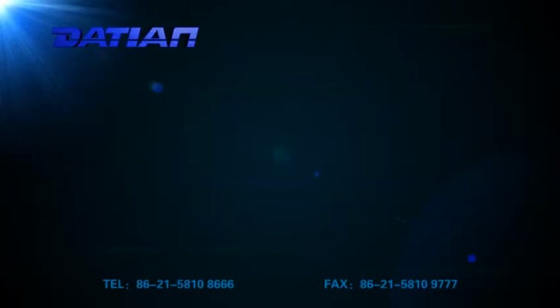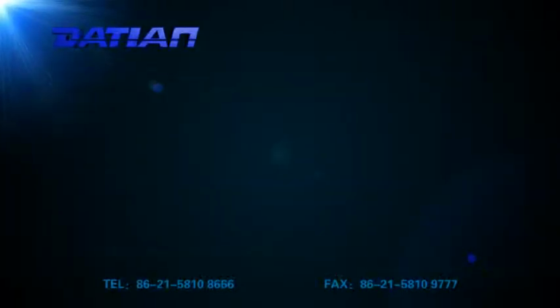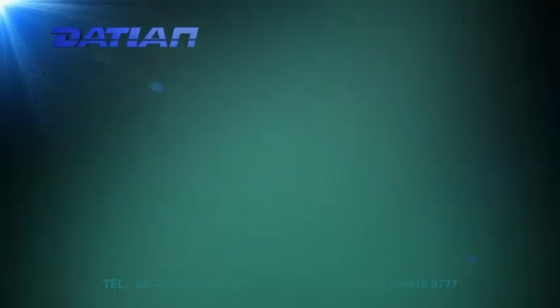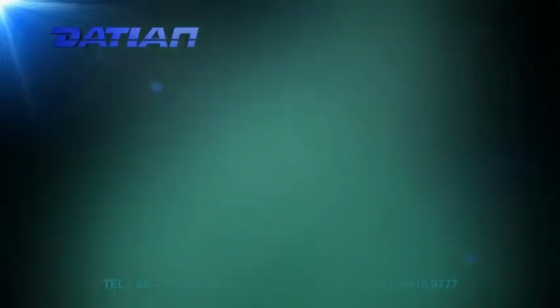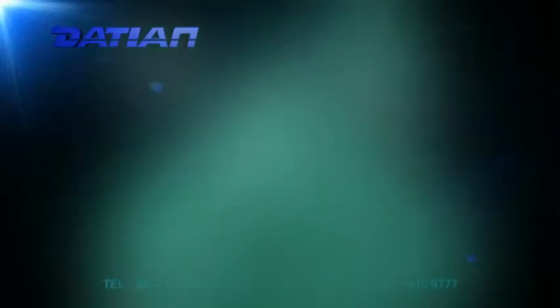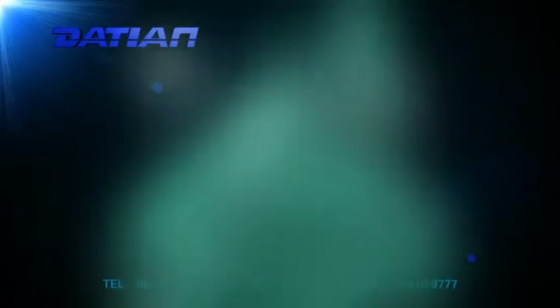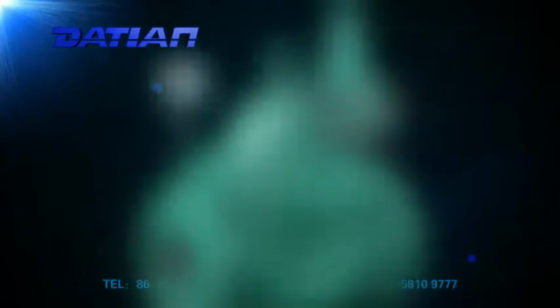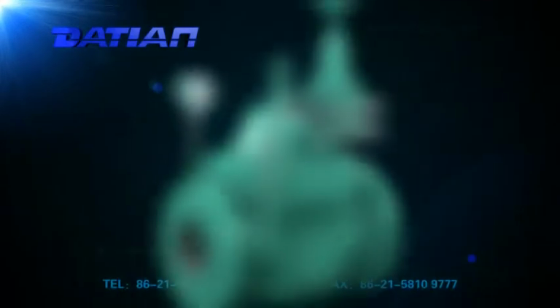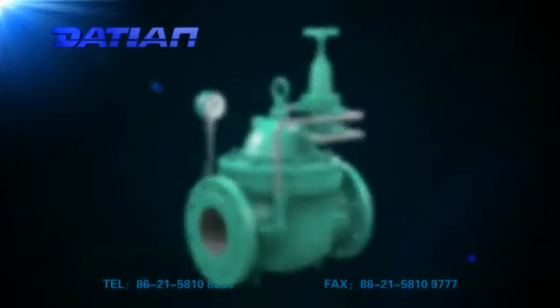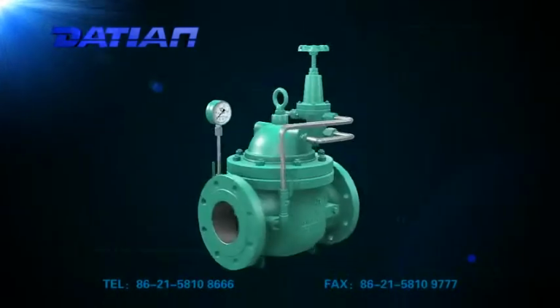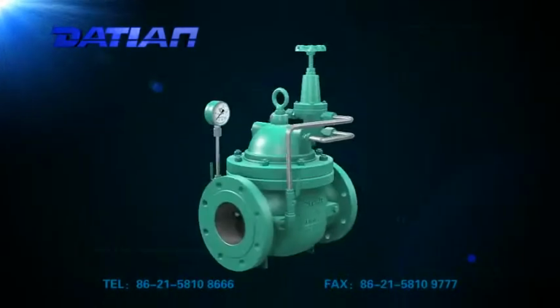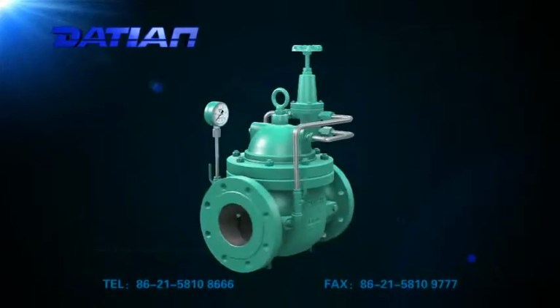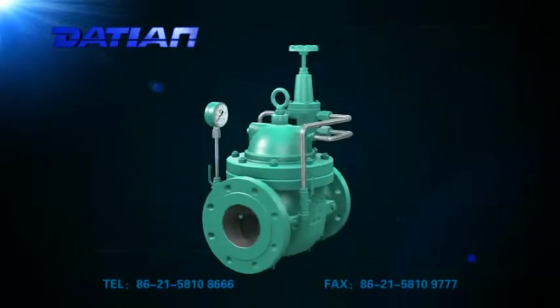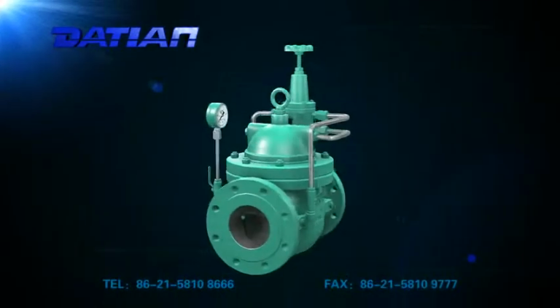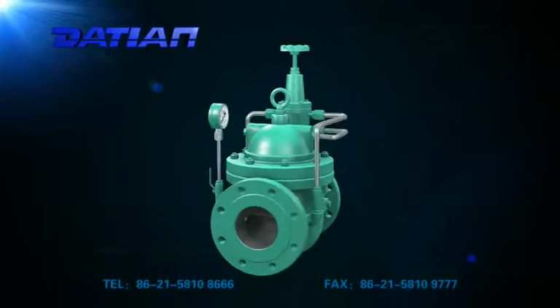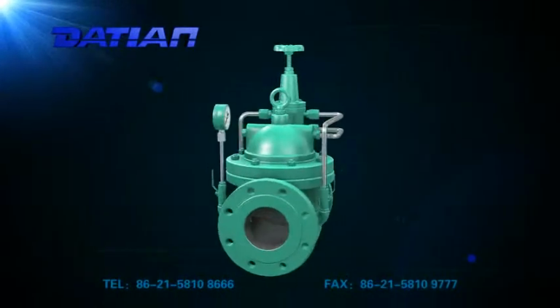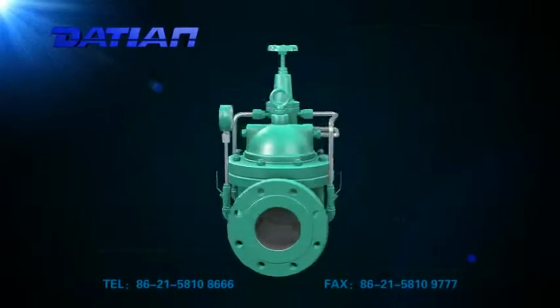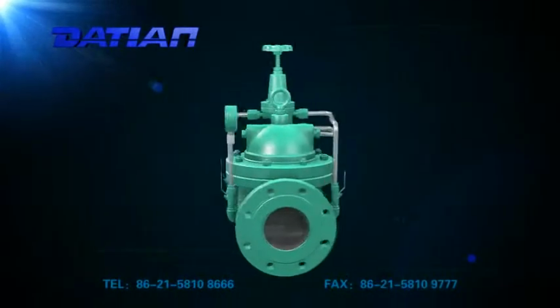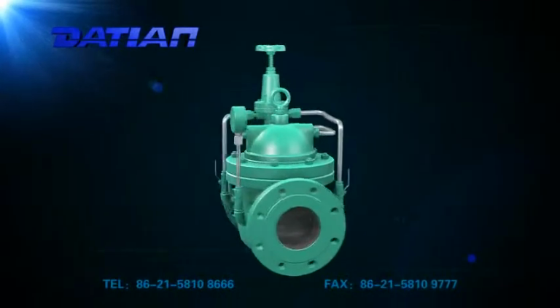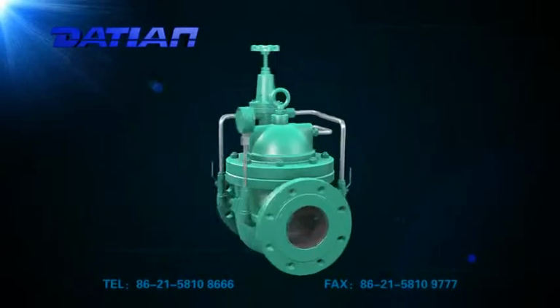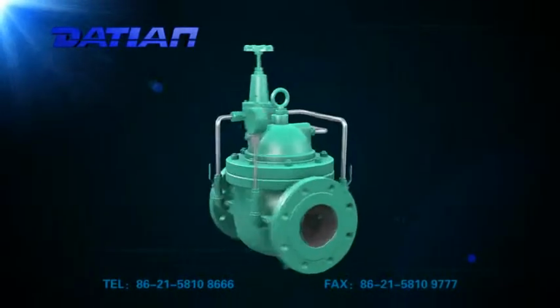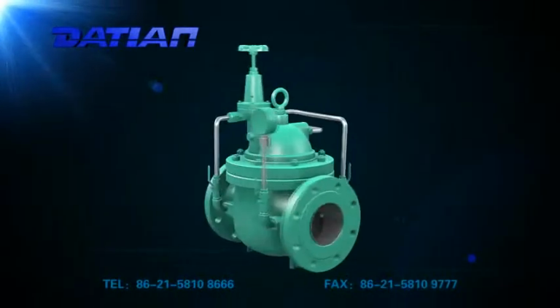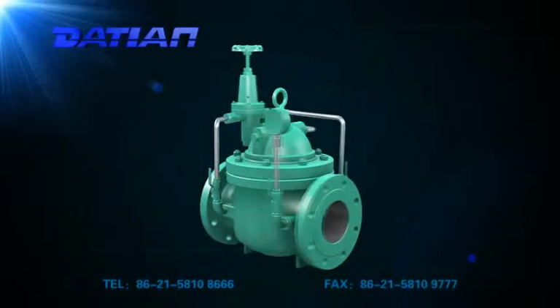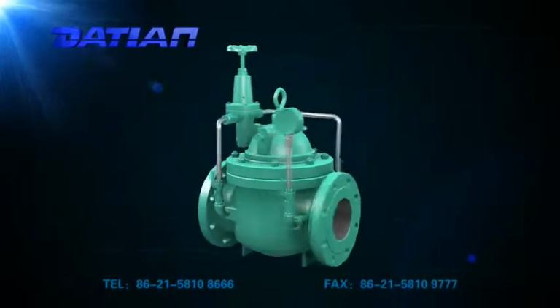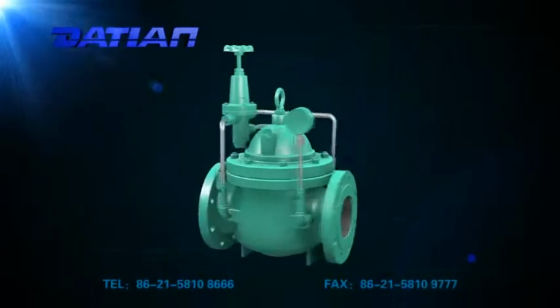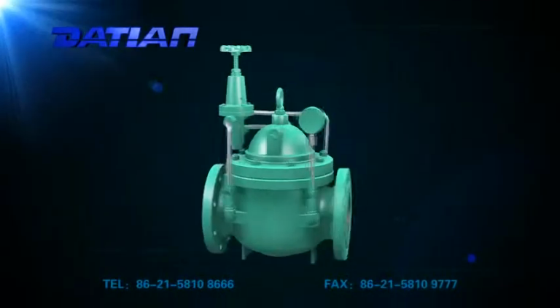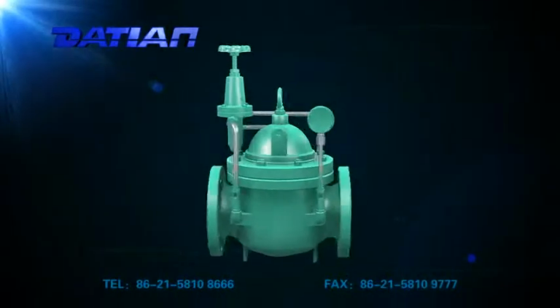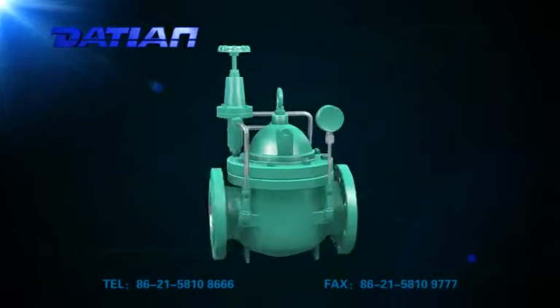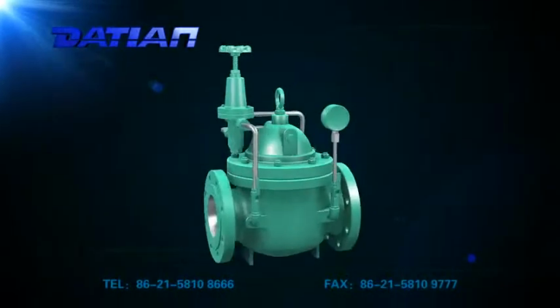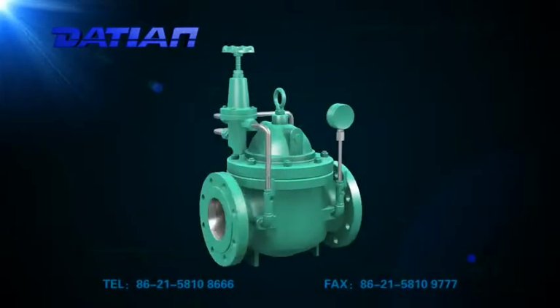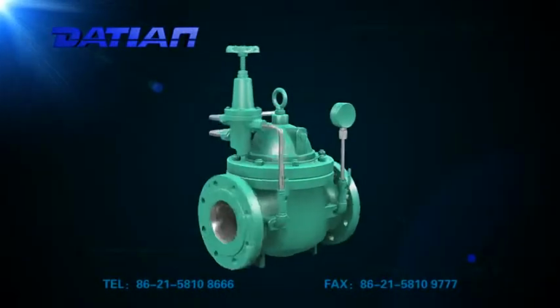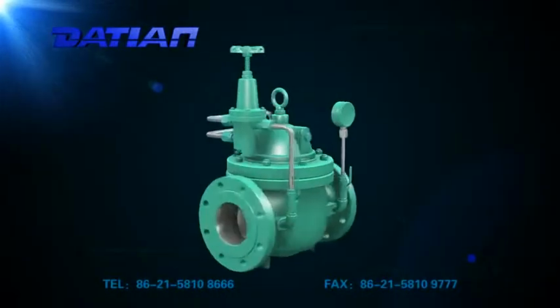Mainly consists of floating ball, adjusting valve, filter and main valve structure.